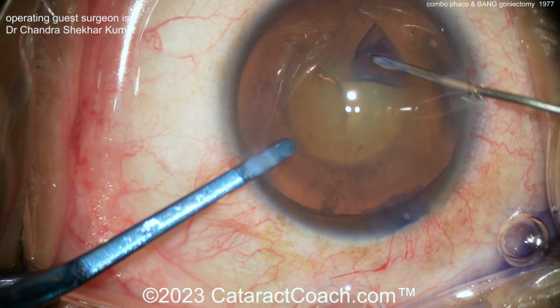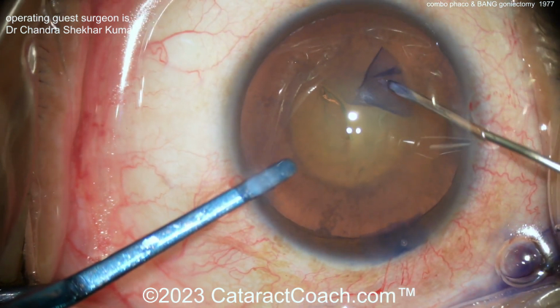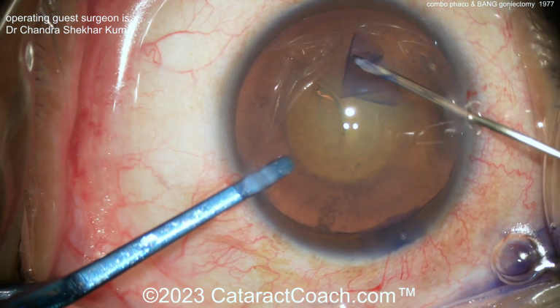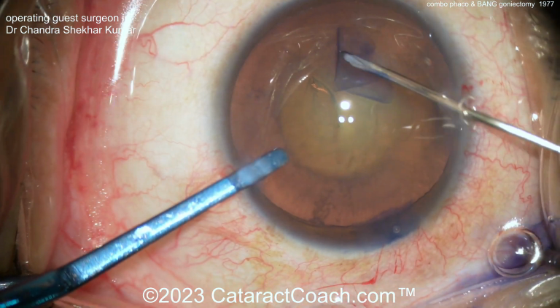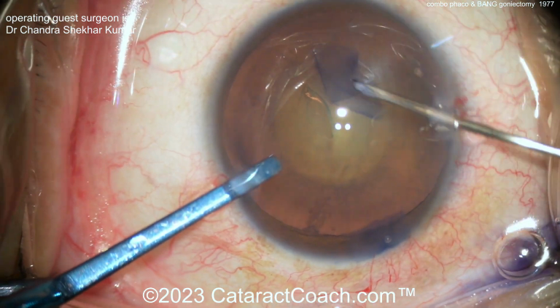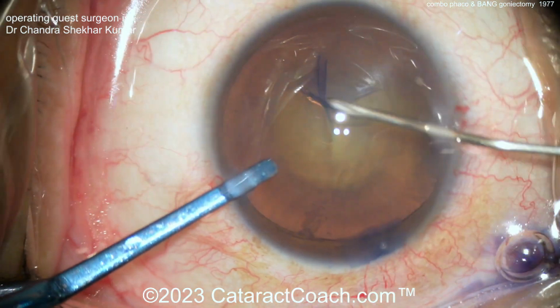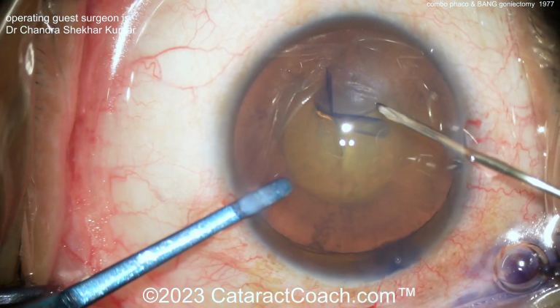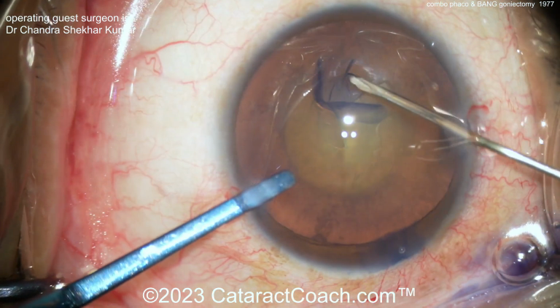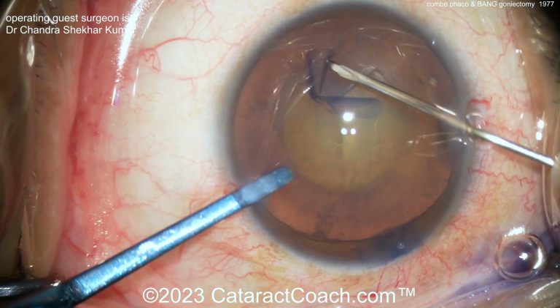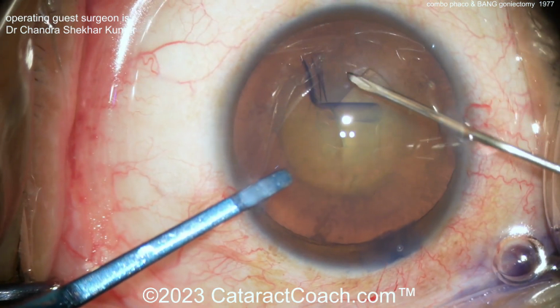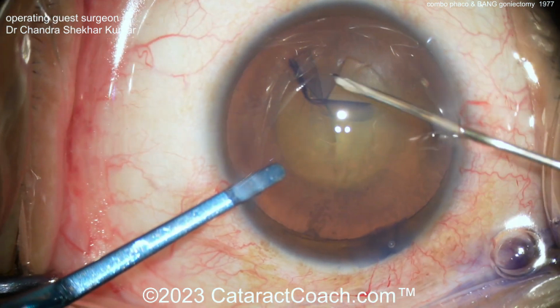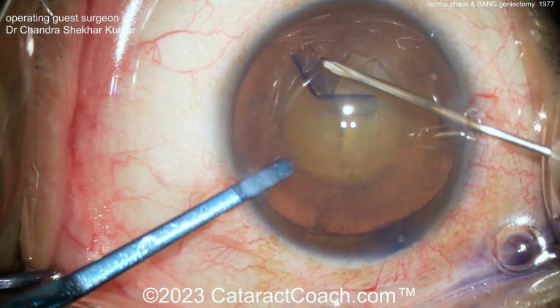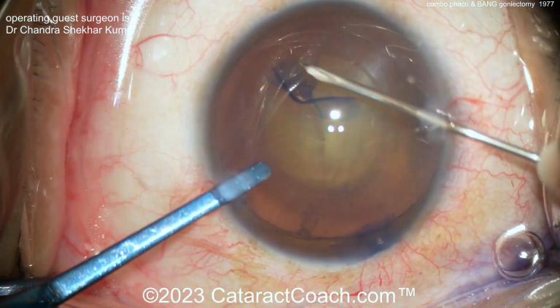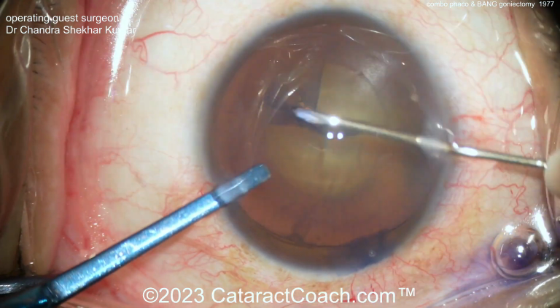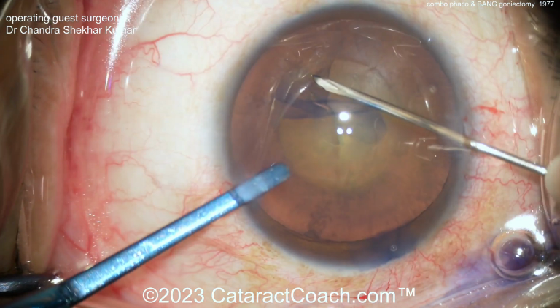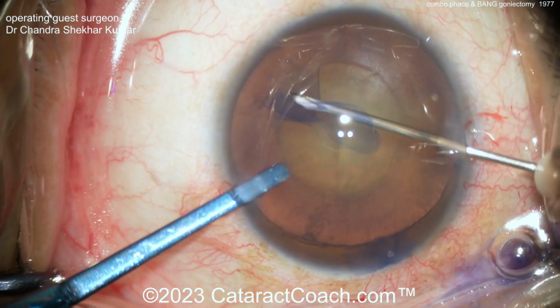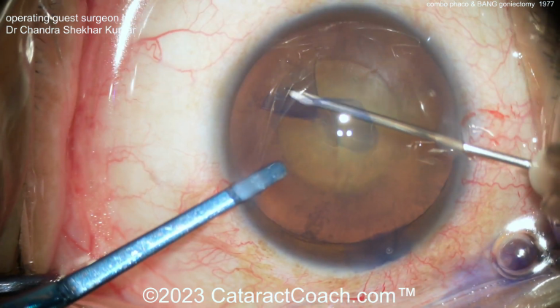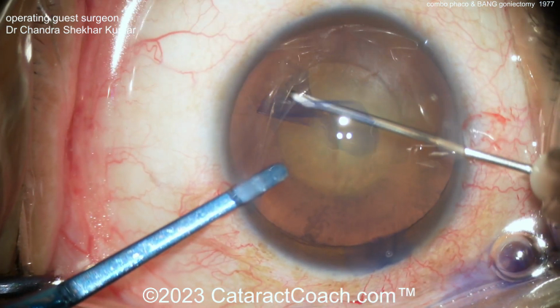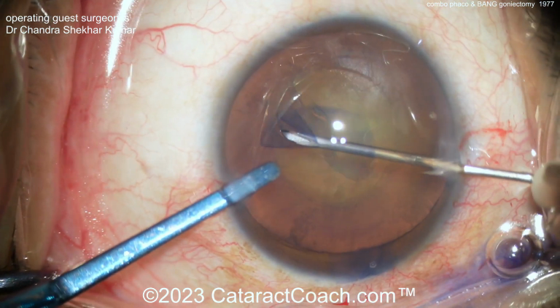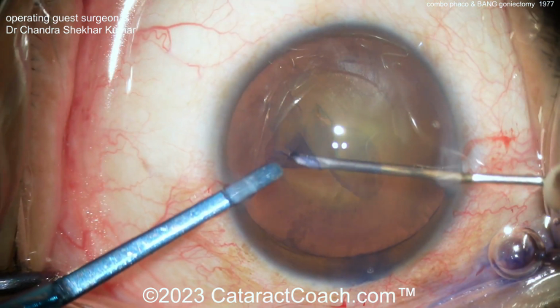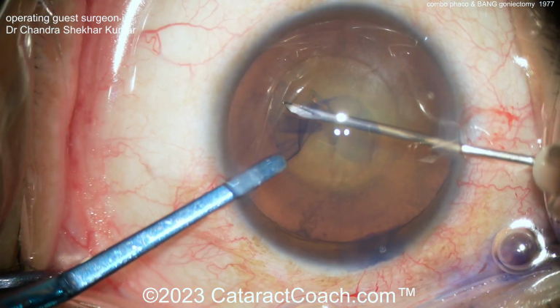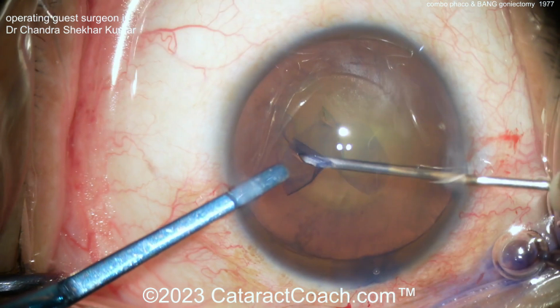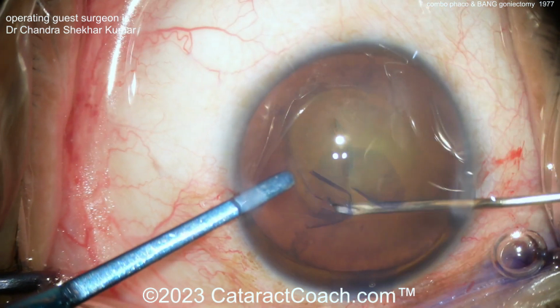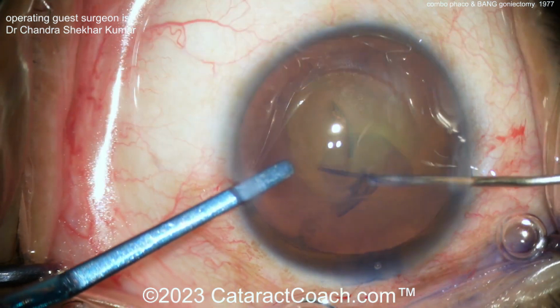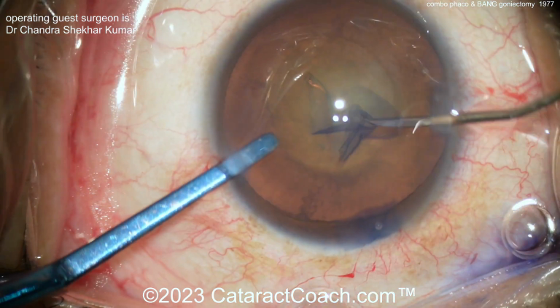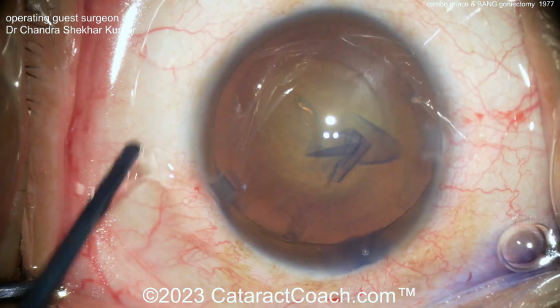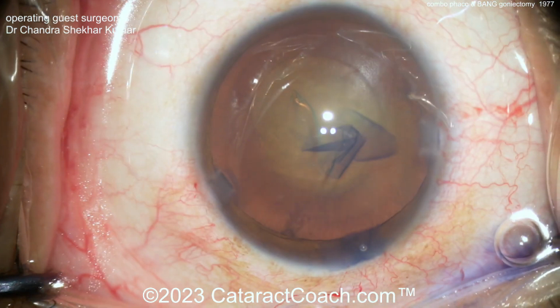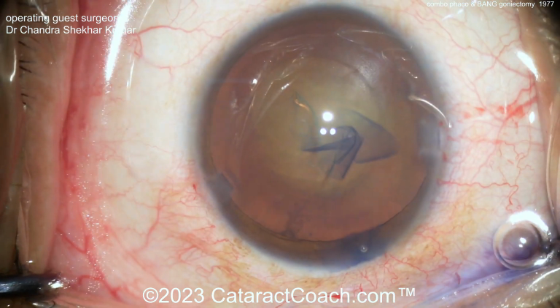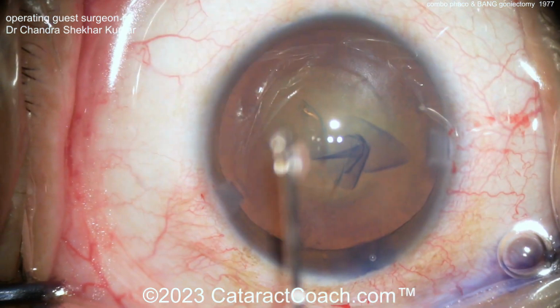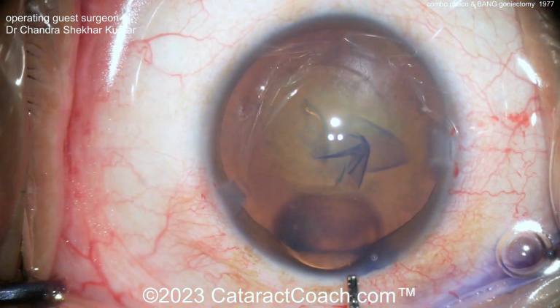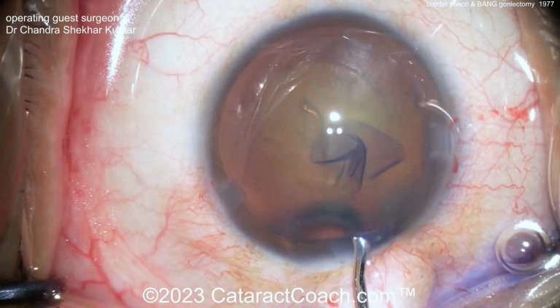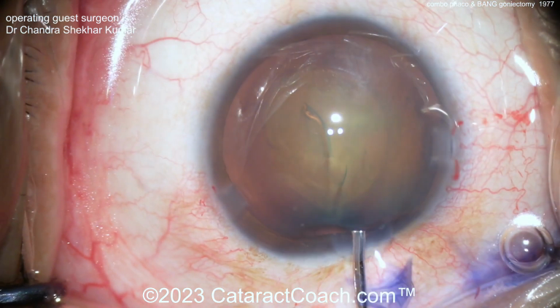Now you can see a nice rhexis being done here. It's important to have a rhexis that's going to overlap that optic 360° in order to hold it securely in position.